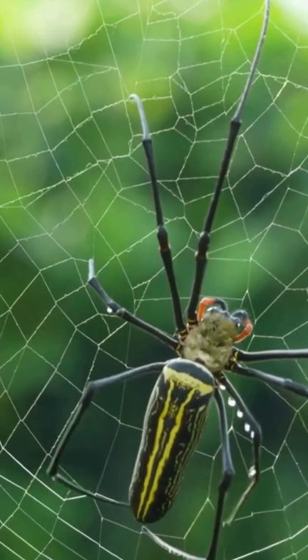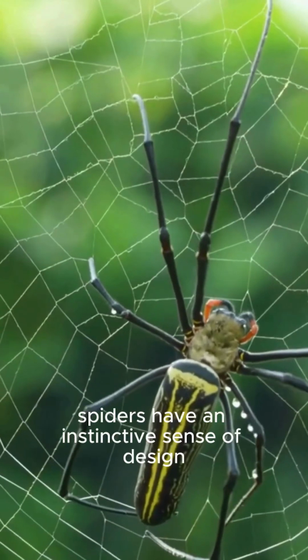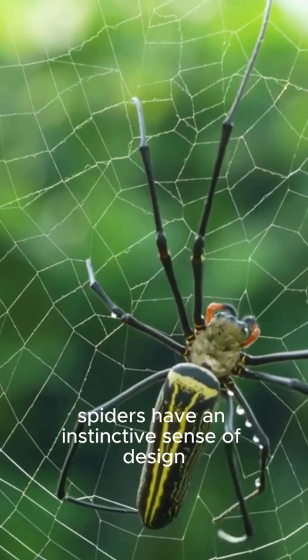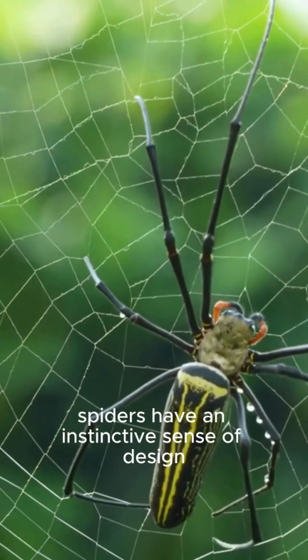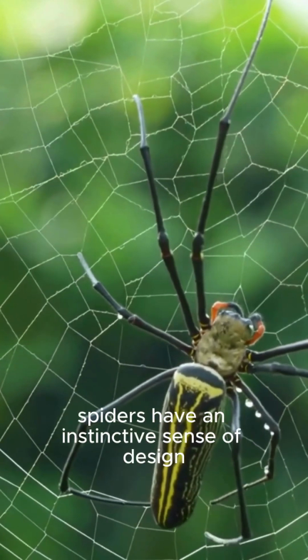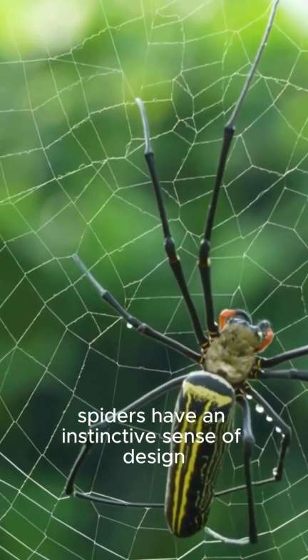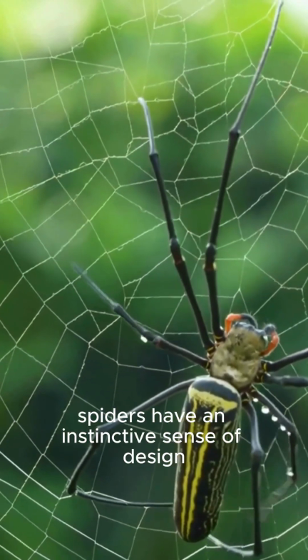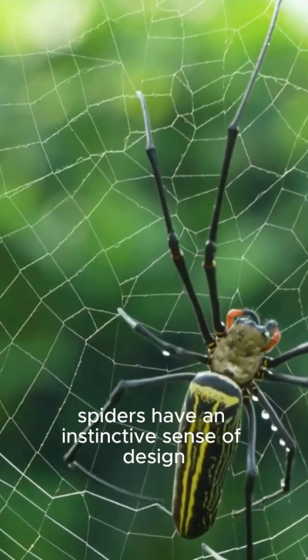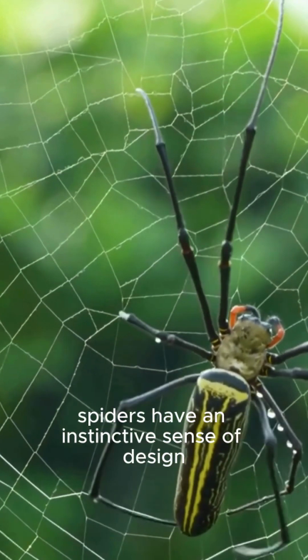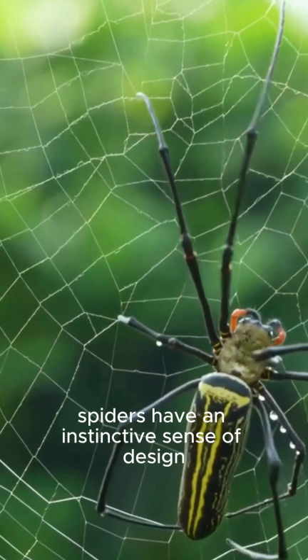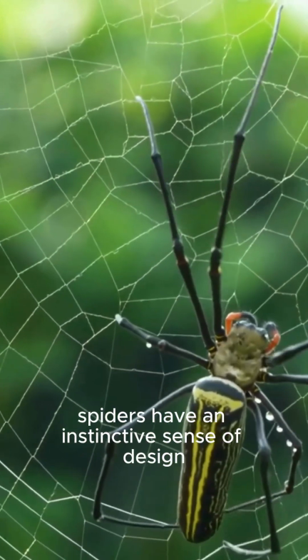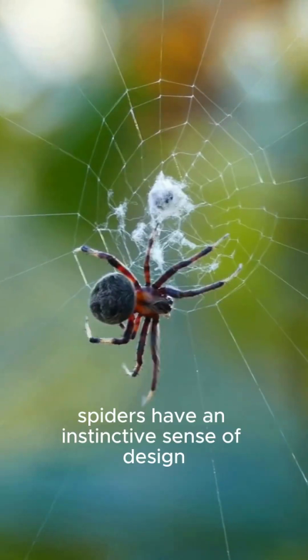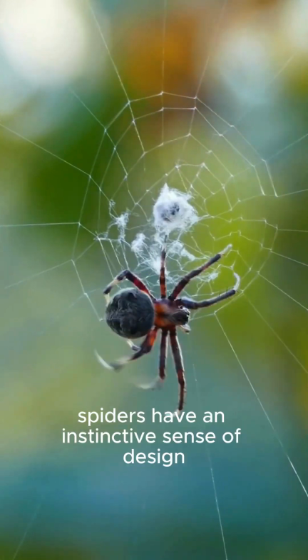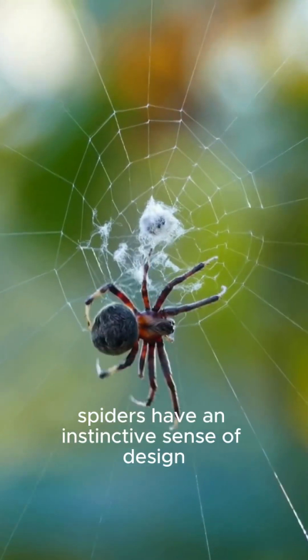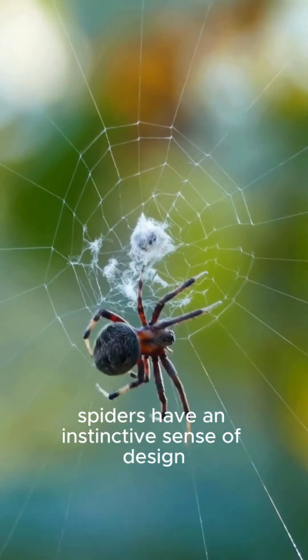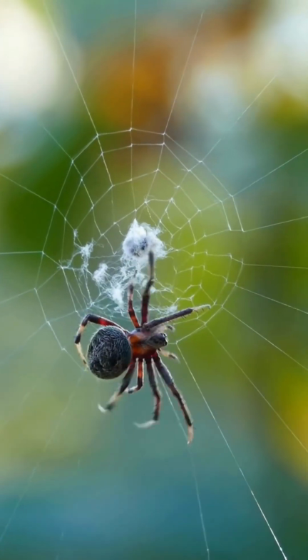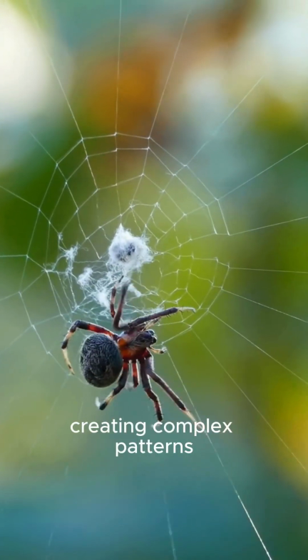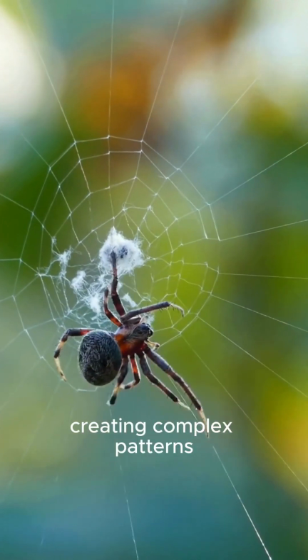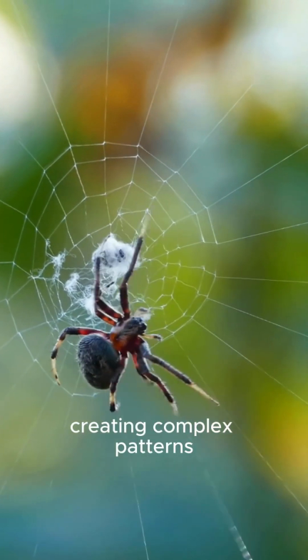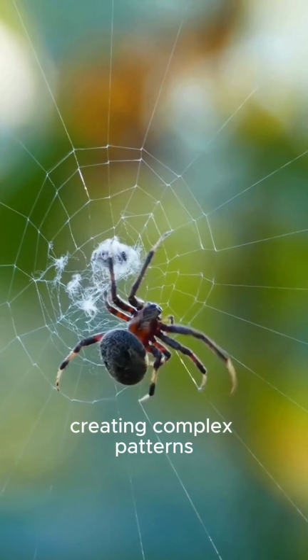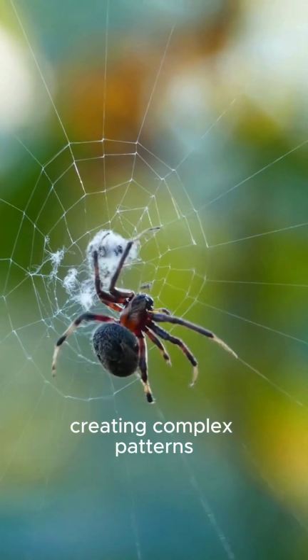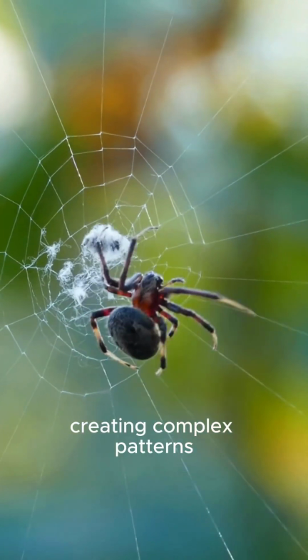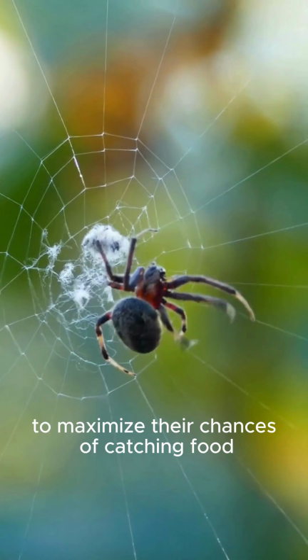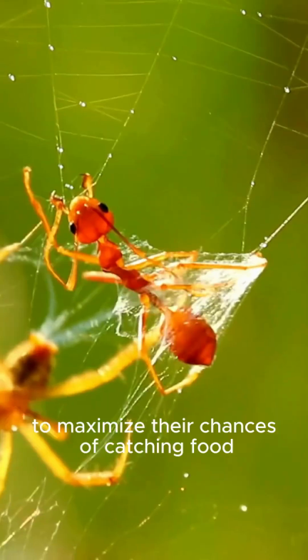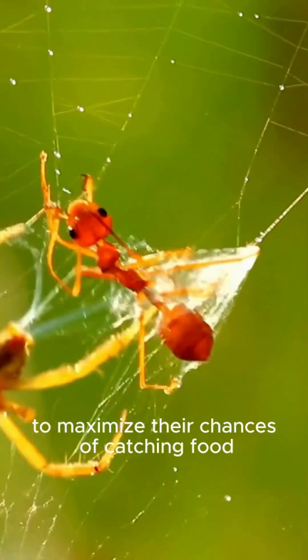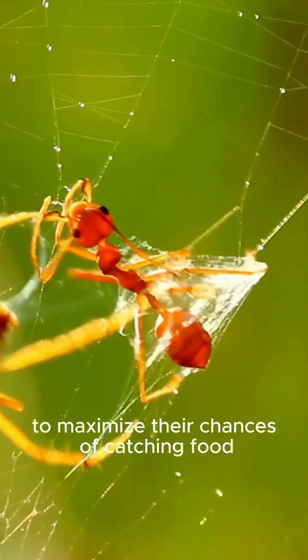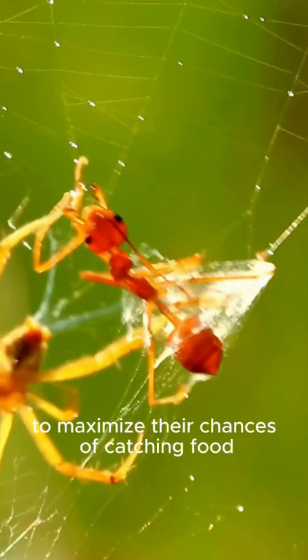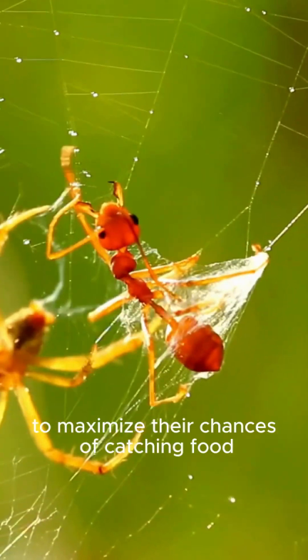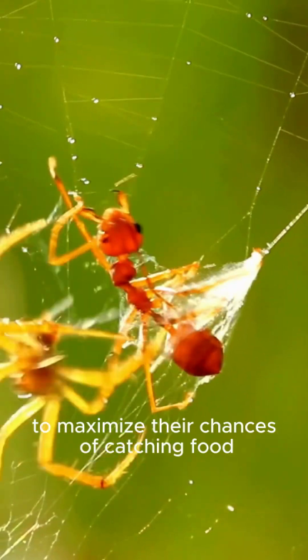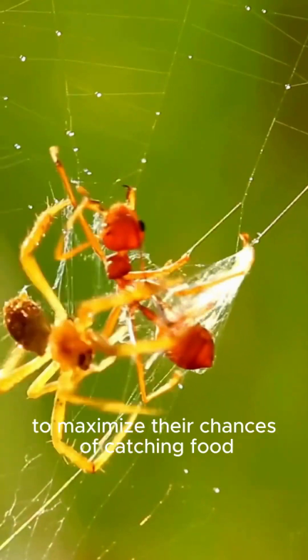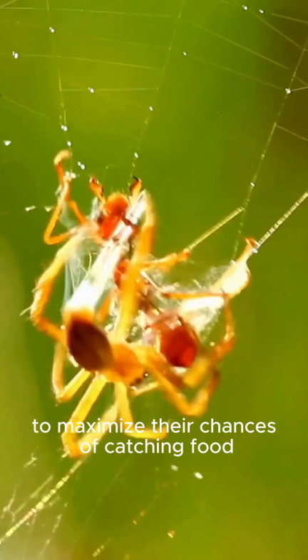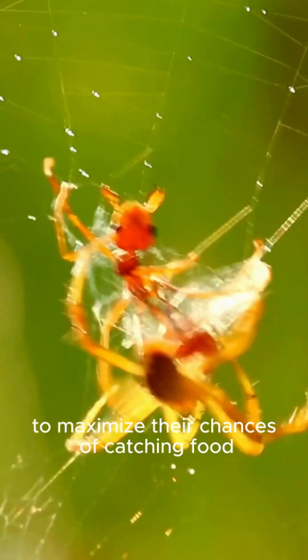Spiders have an instinctive sense of design, creating complex patterns to maximize their chances of catching food.